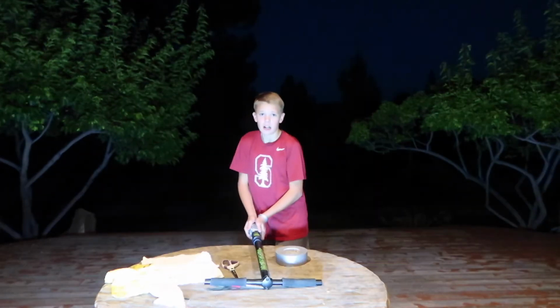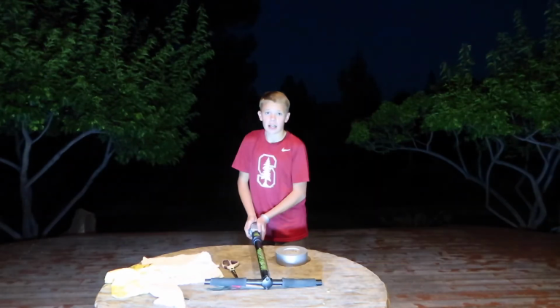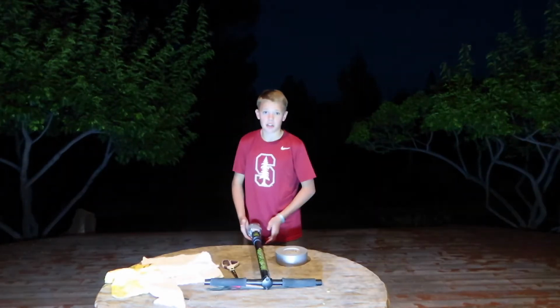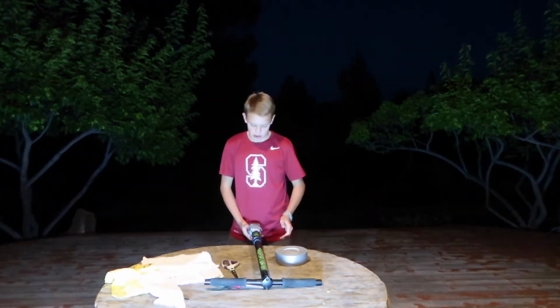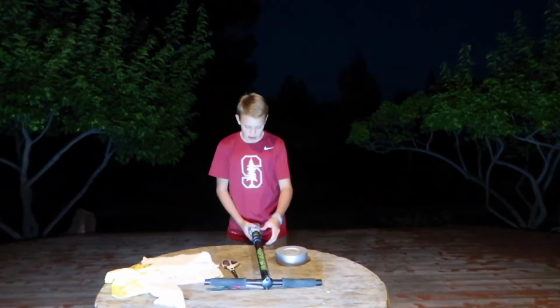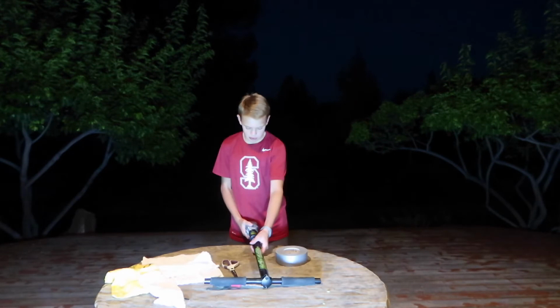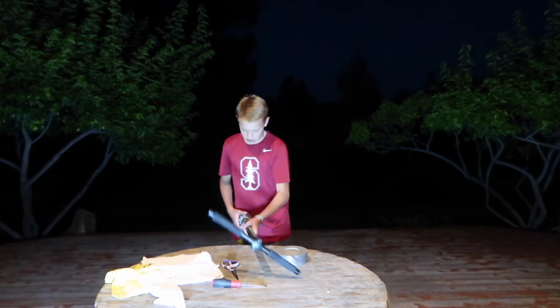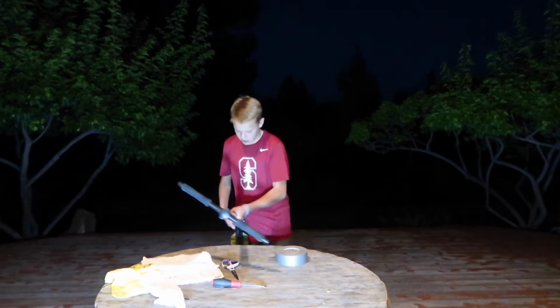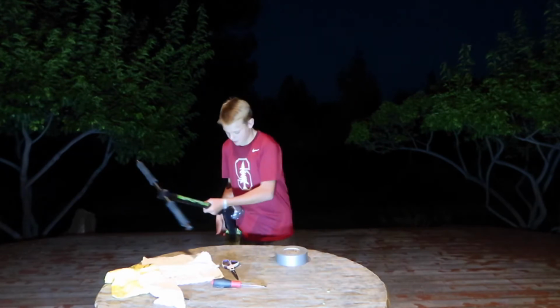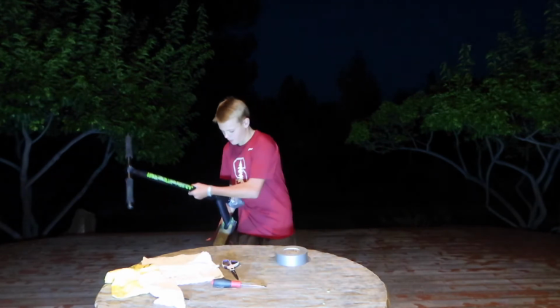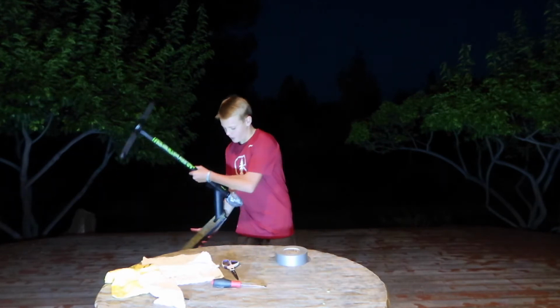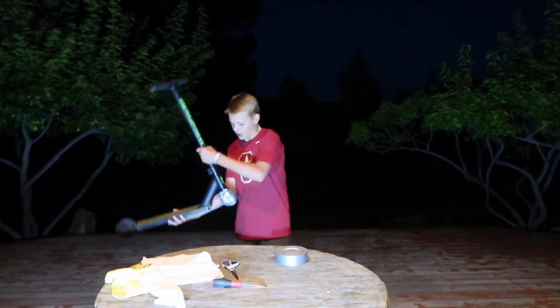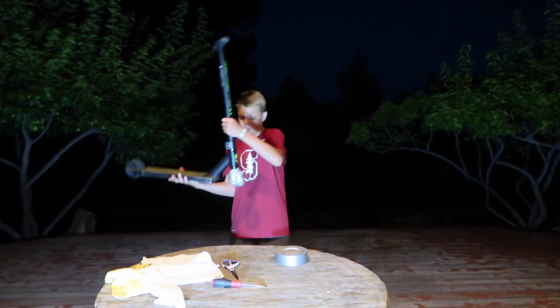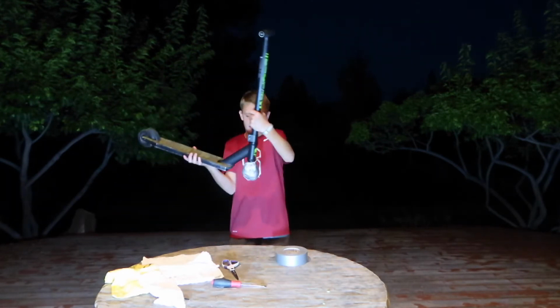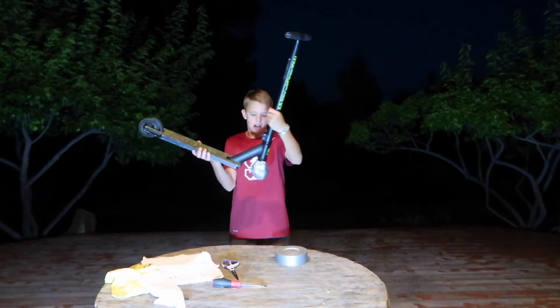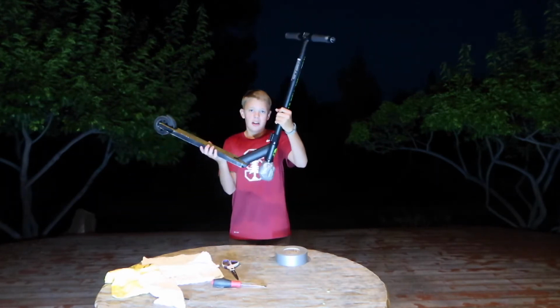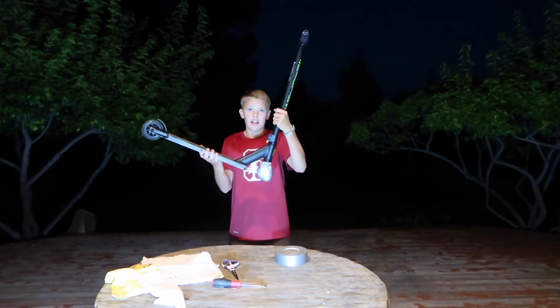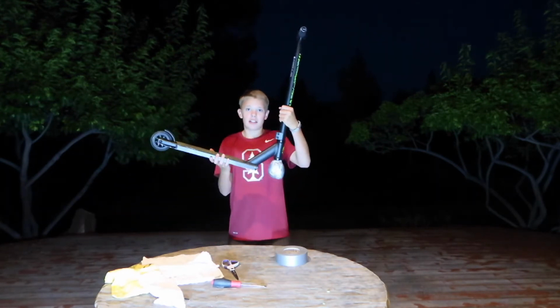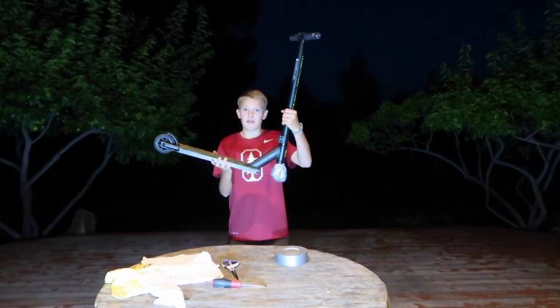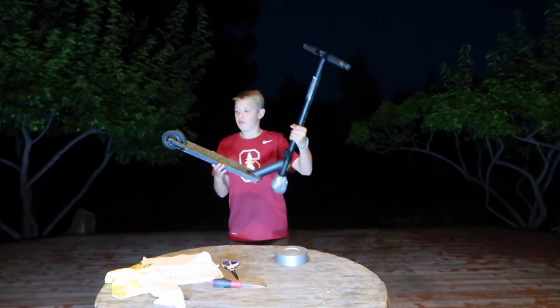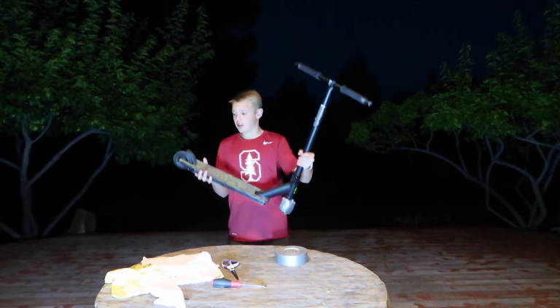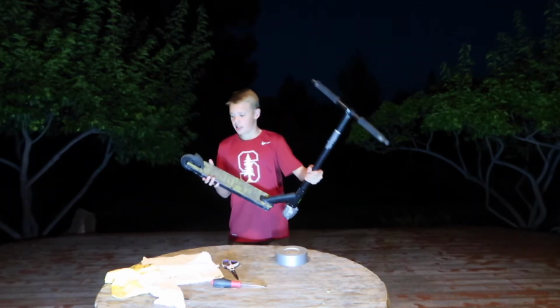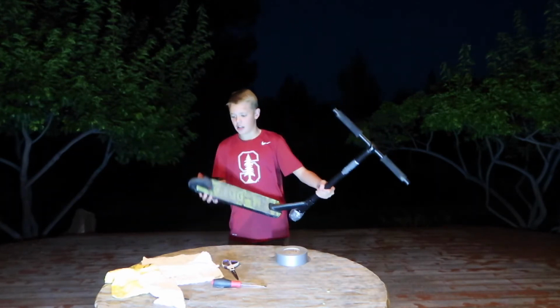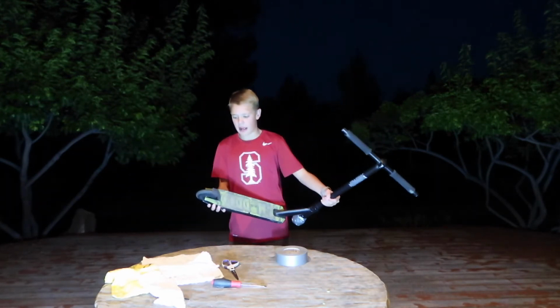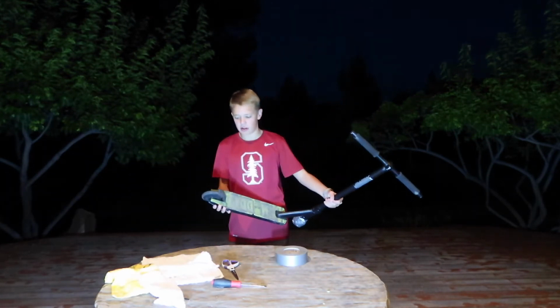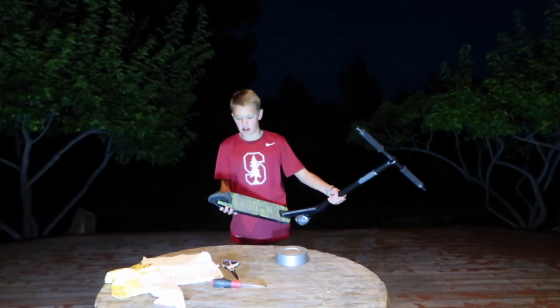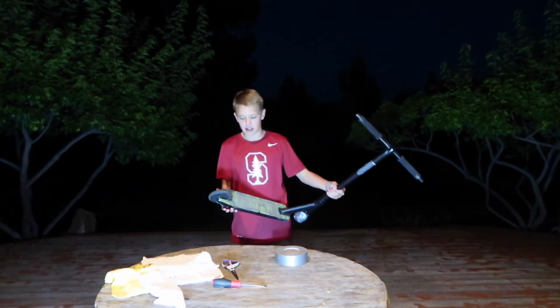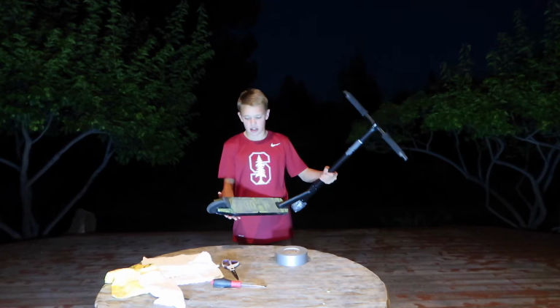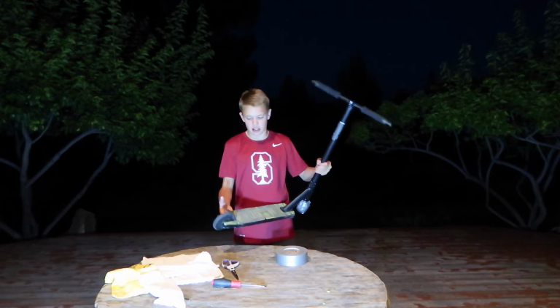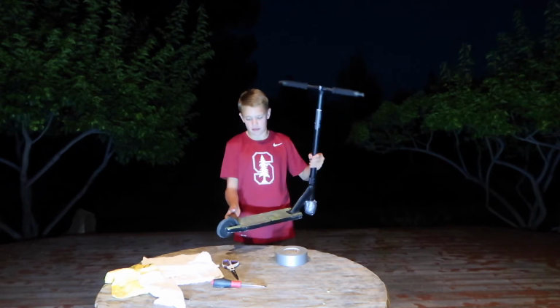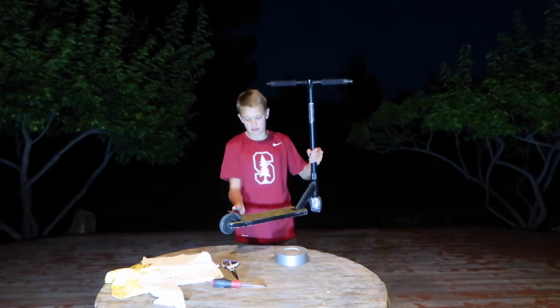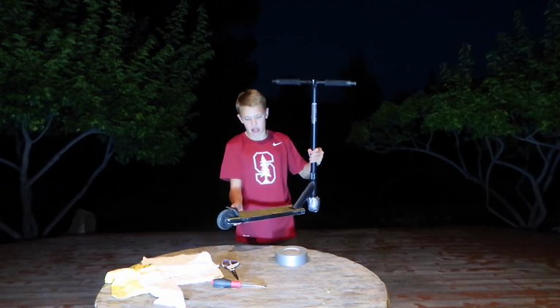Once you're done putting the duct tape around the front fork, it's time to move on to taking your back wheel off and brake.